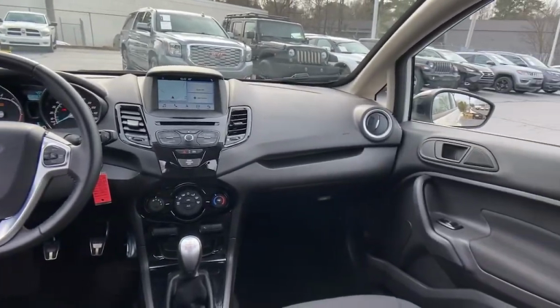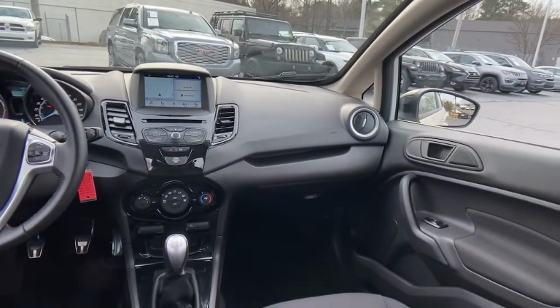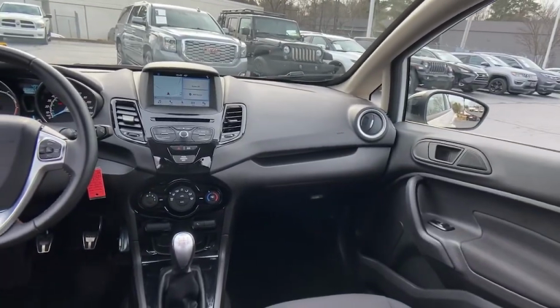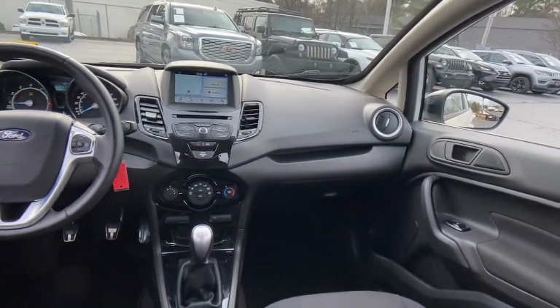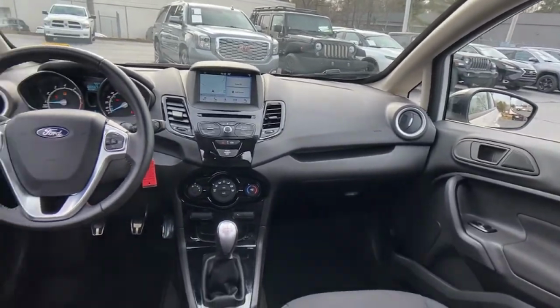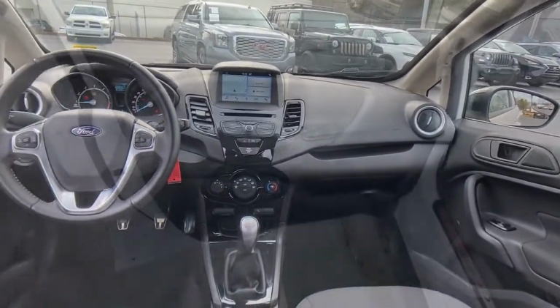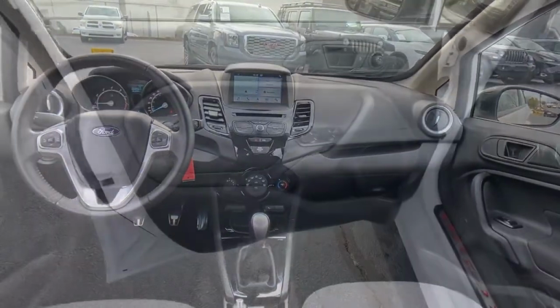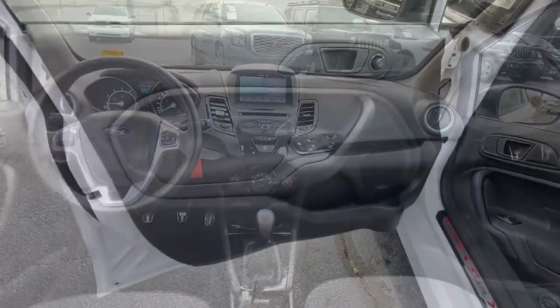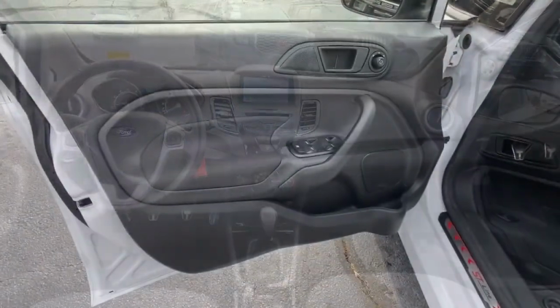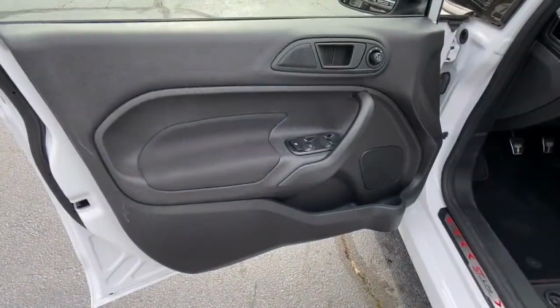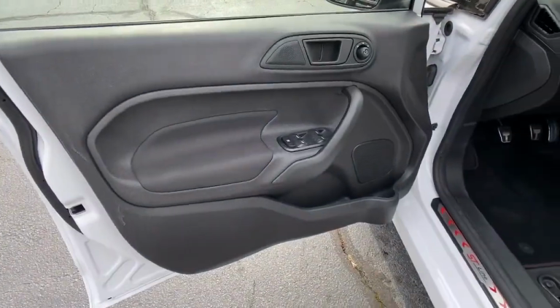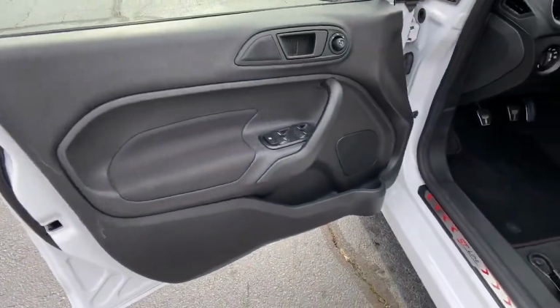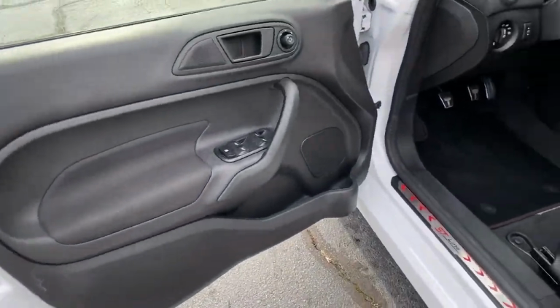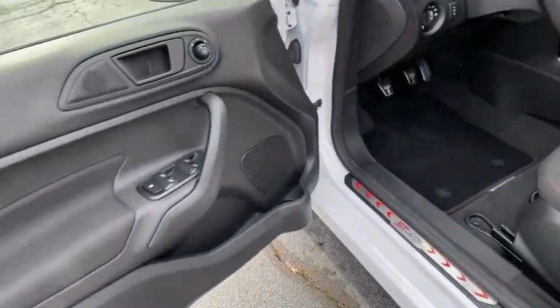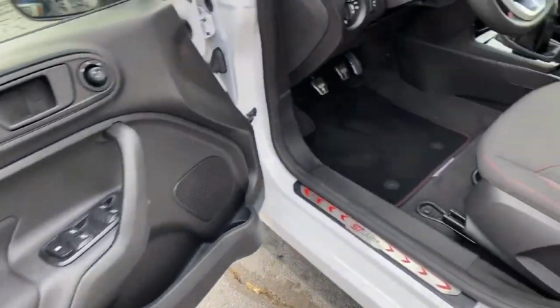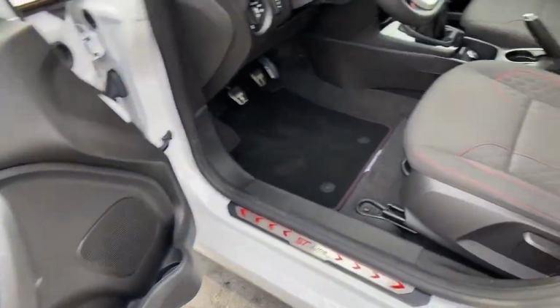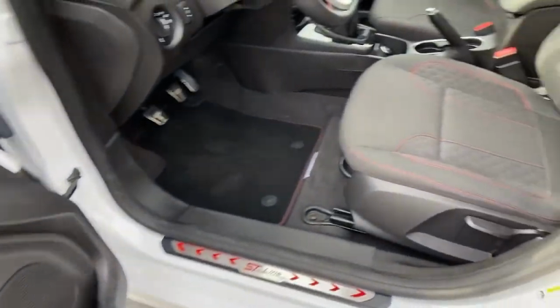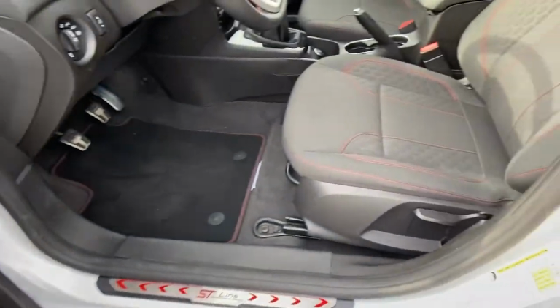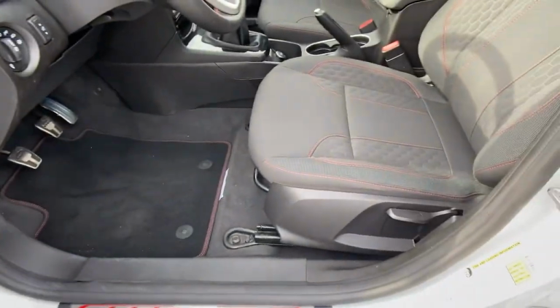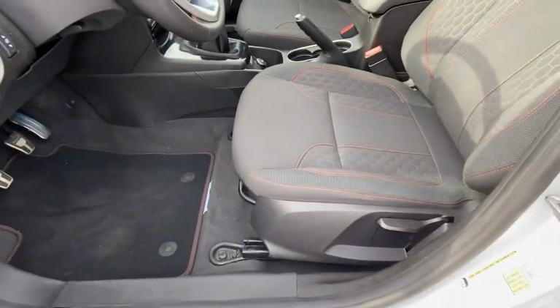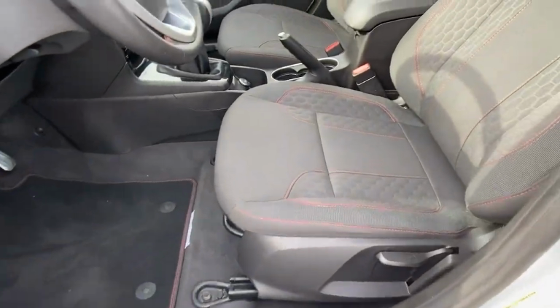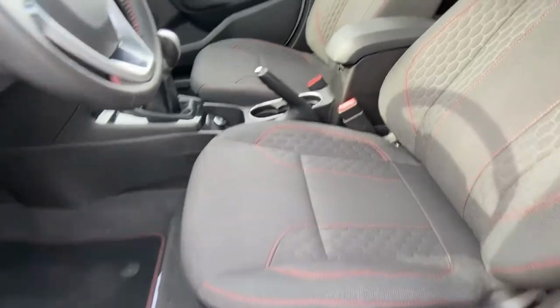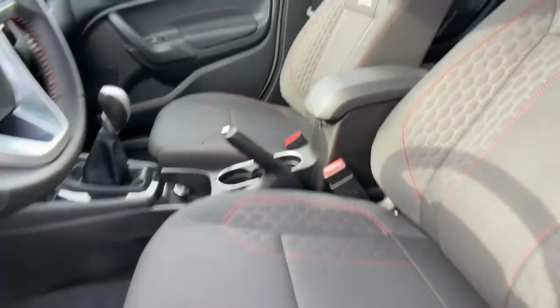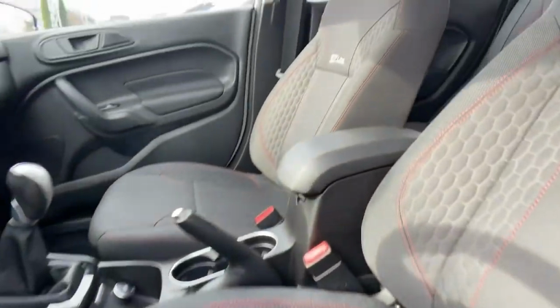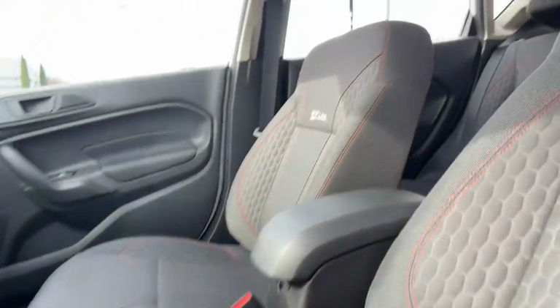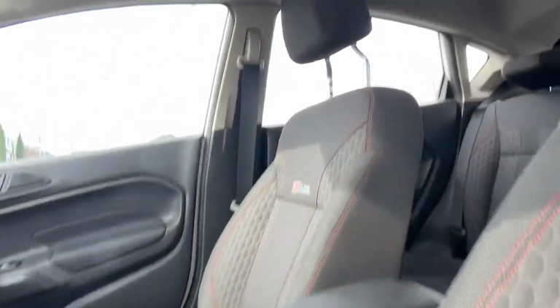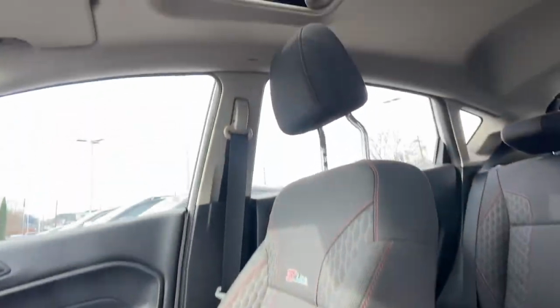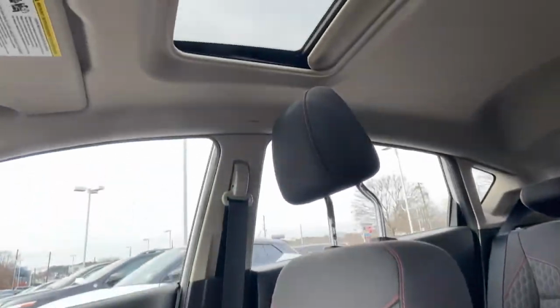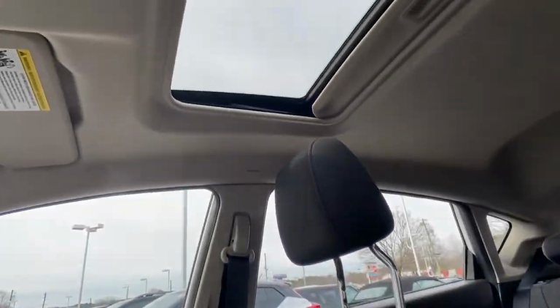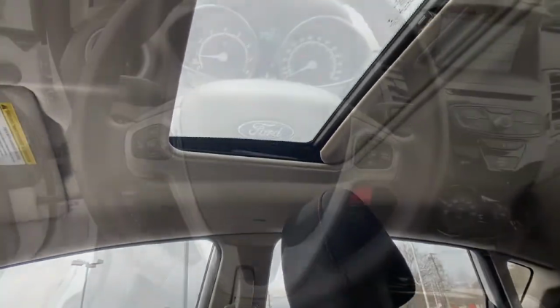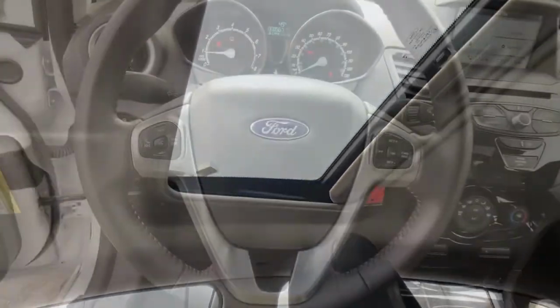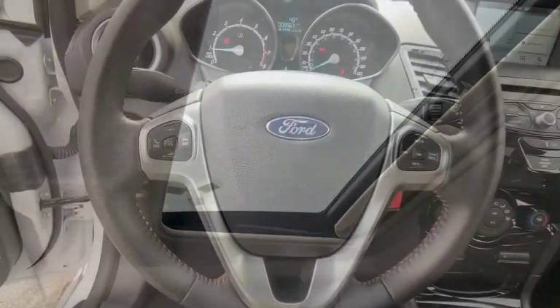Bluetooth connection, aluminum wheels, stability control, rear spoiler, leather steering wheel.